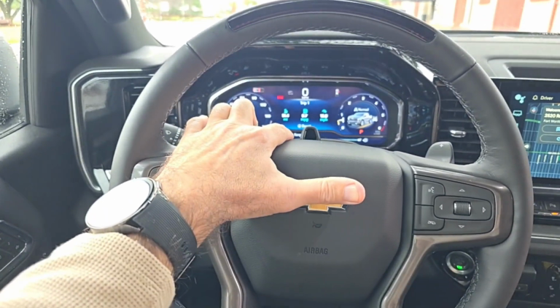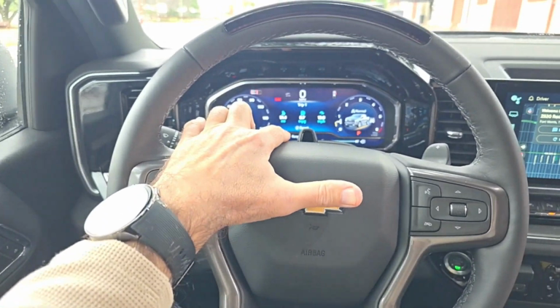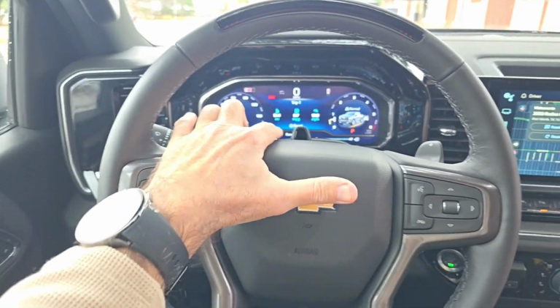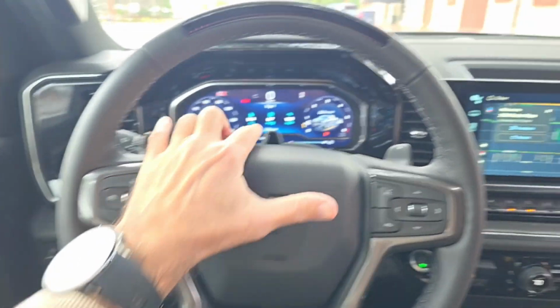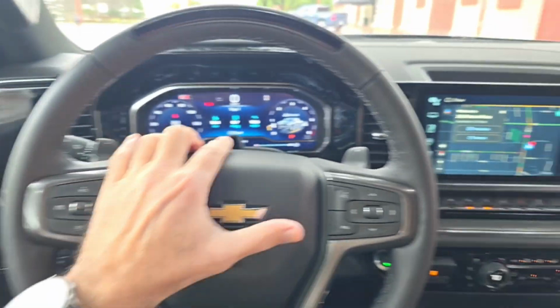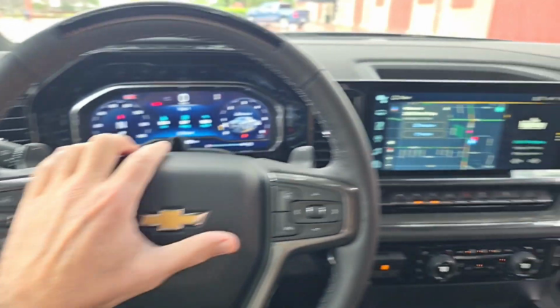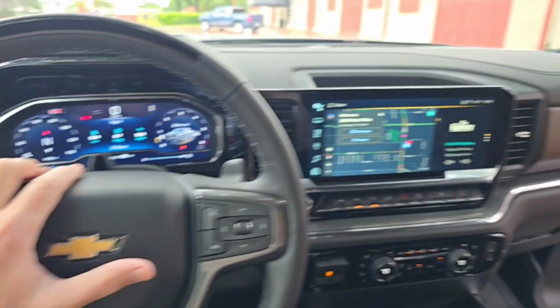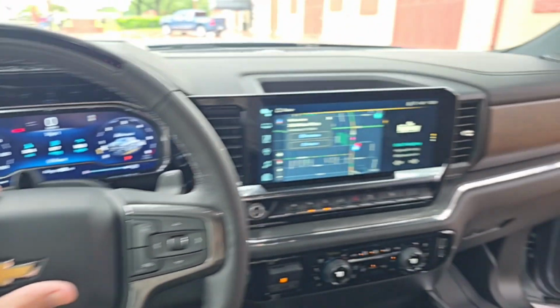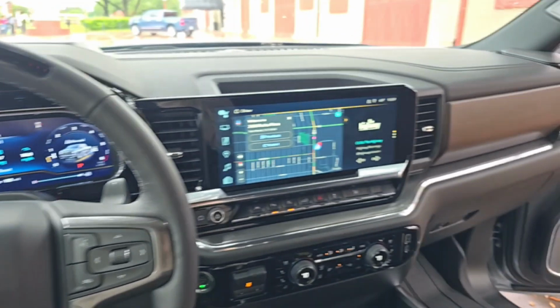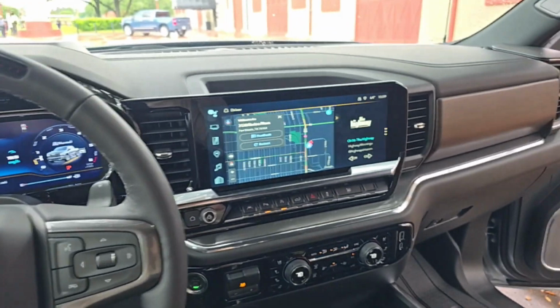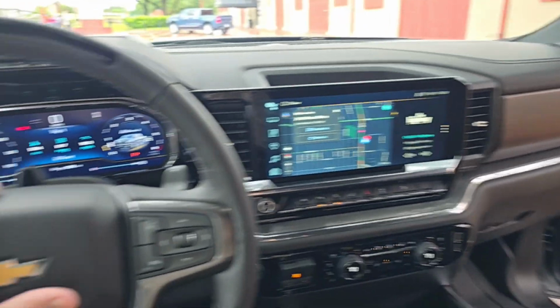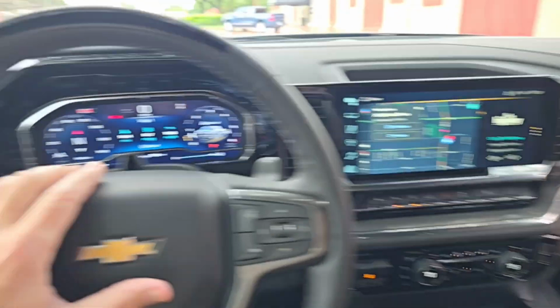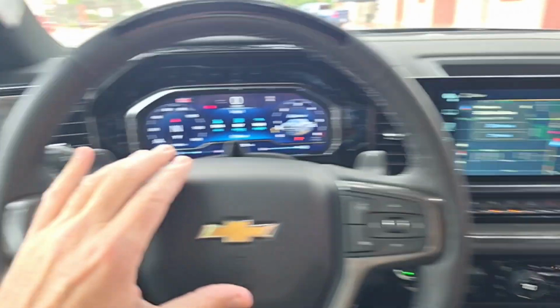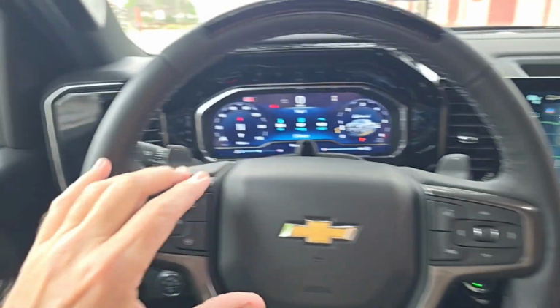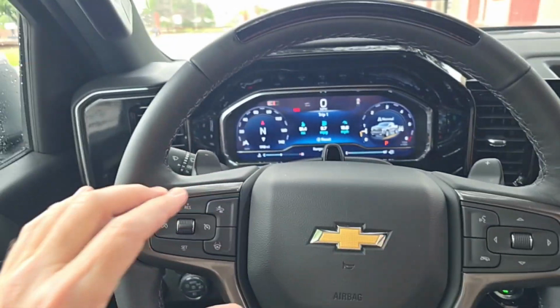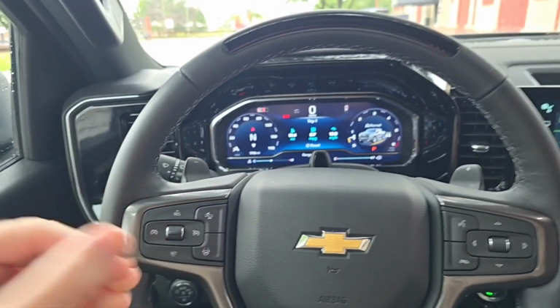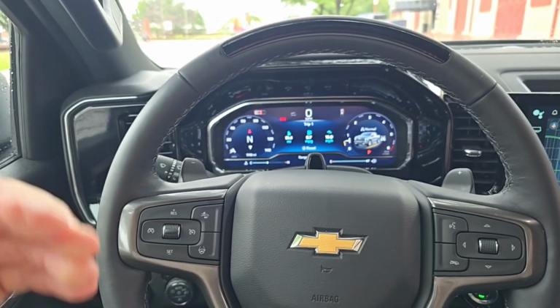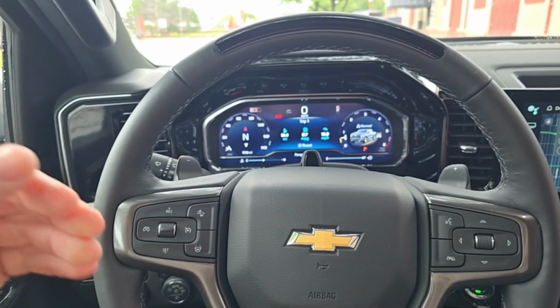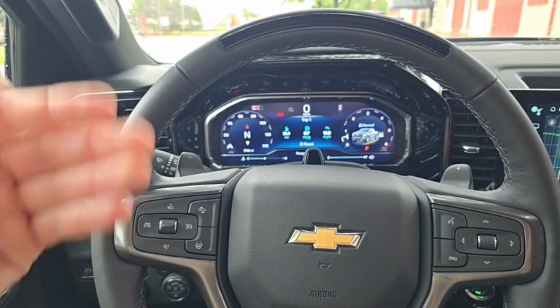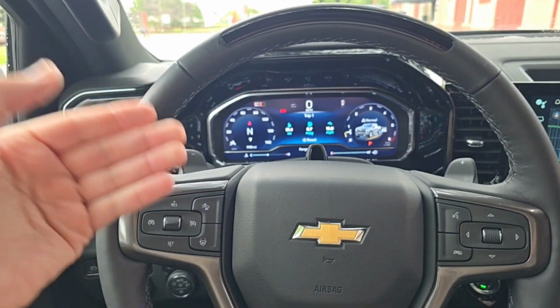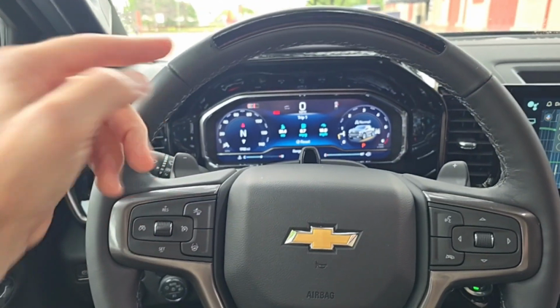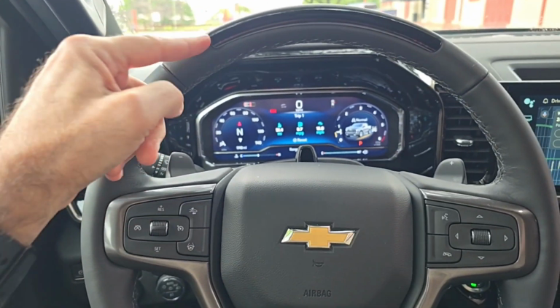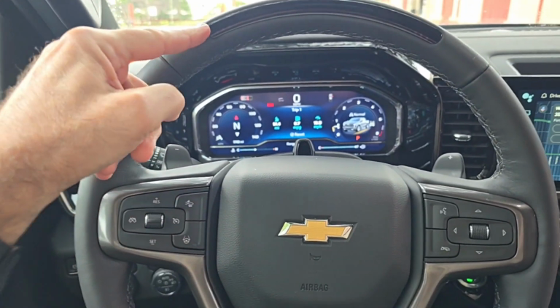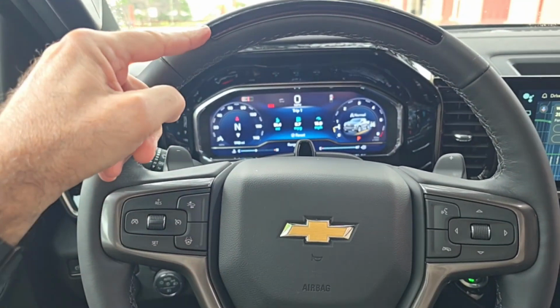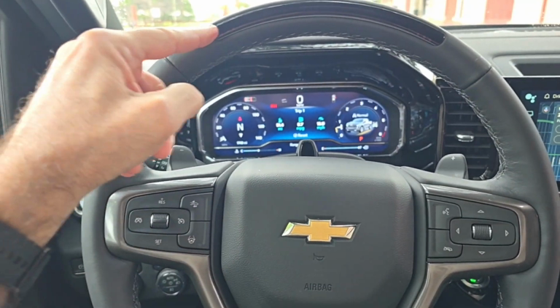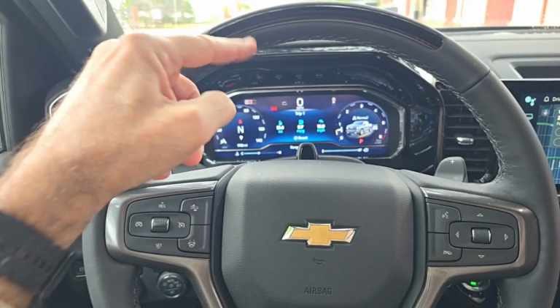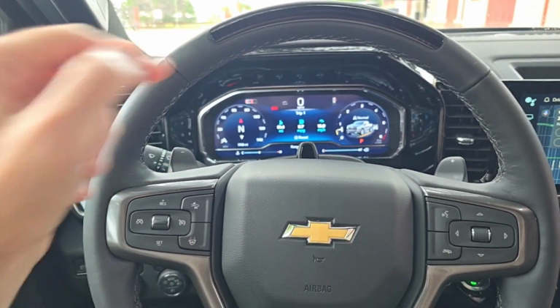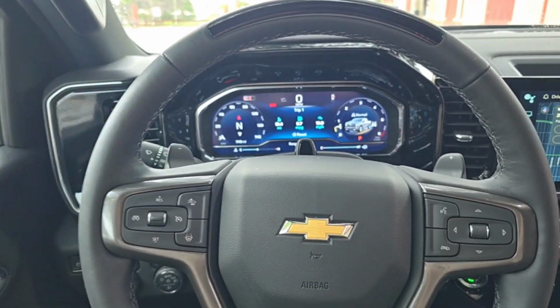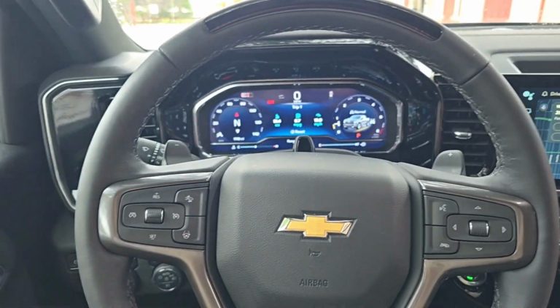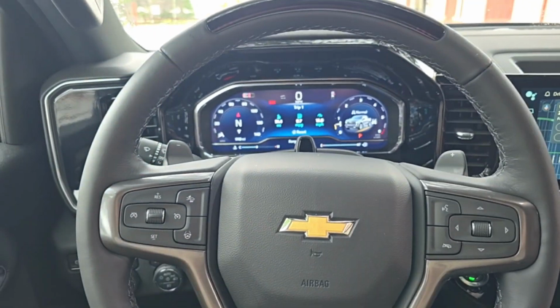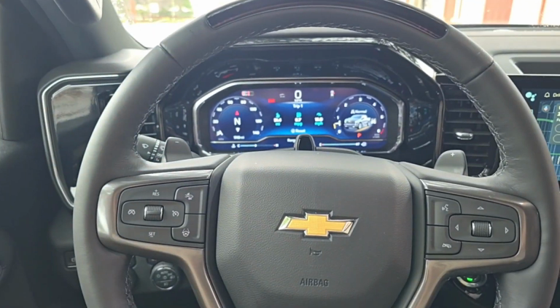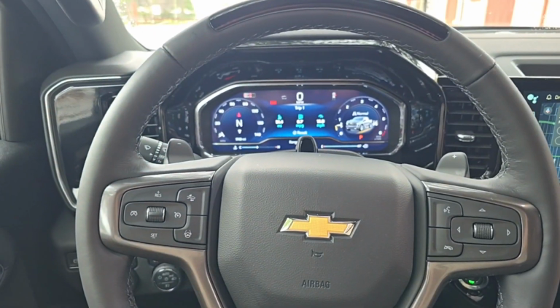Let's take a ride behind the wheel. Notice the red lights flashing on the steering wheel — when it turns green, you're ready to go.